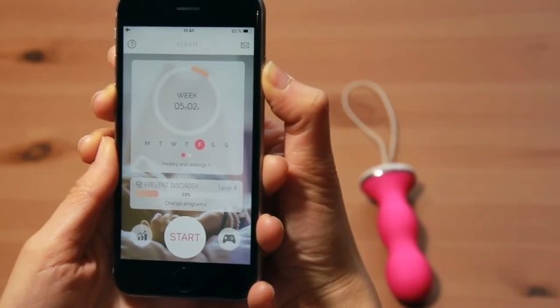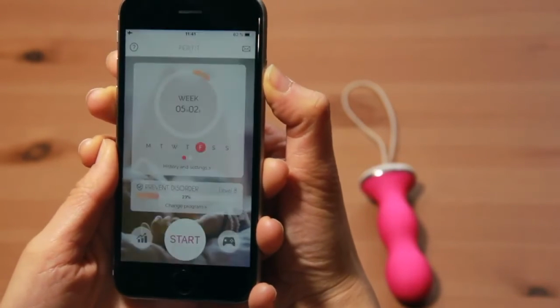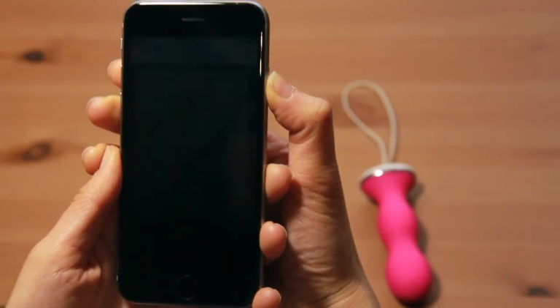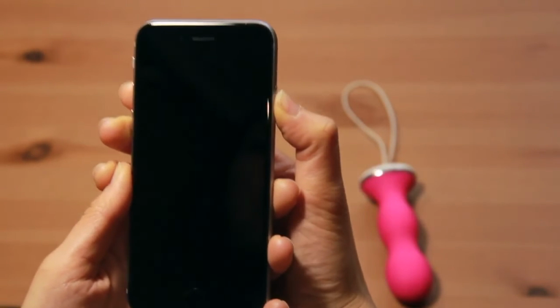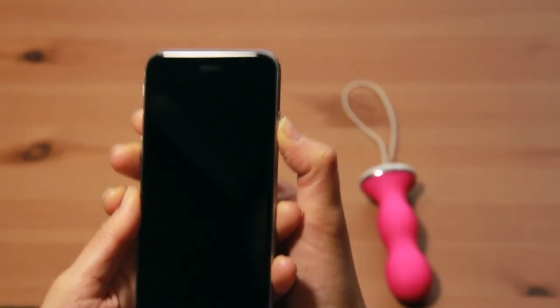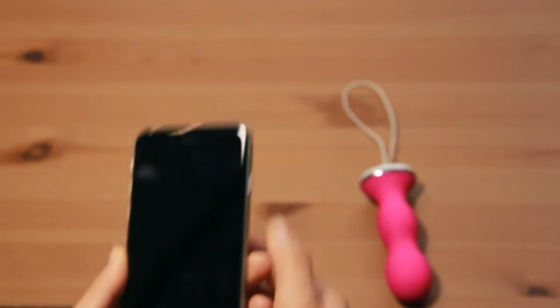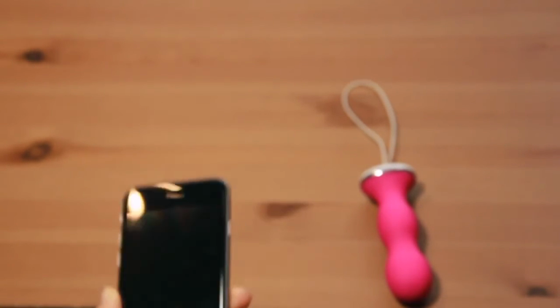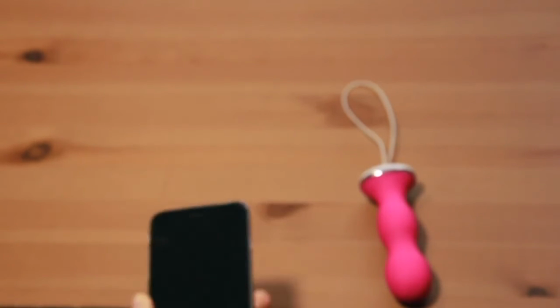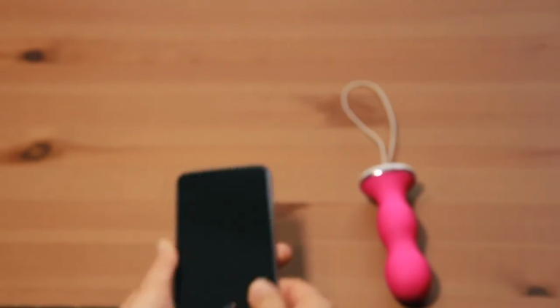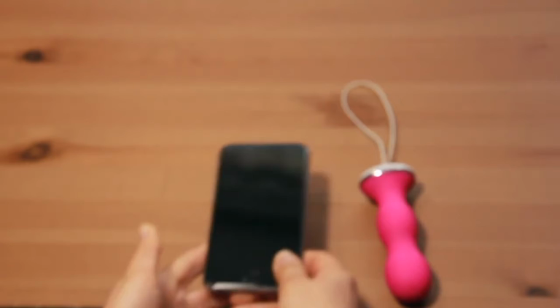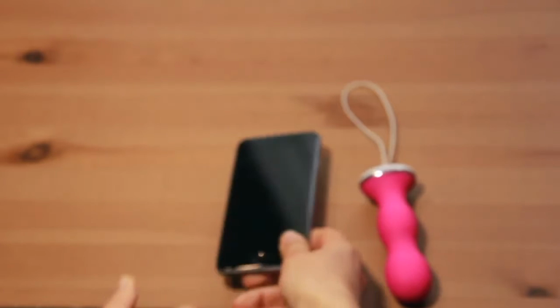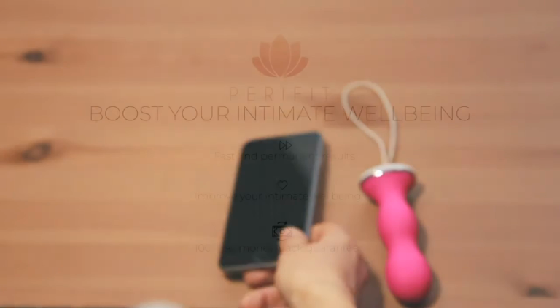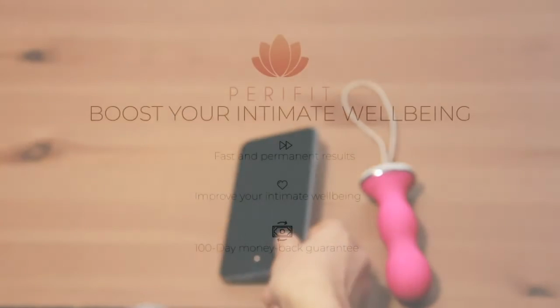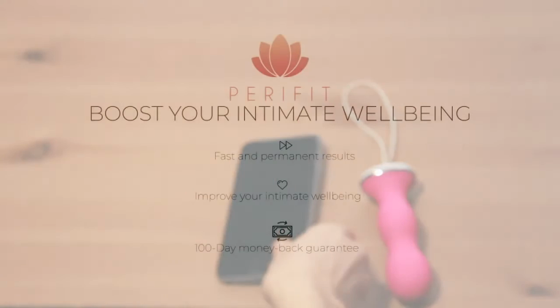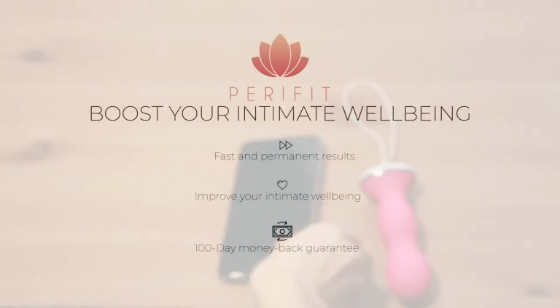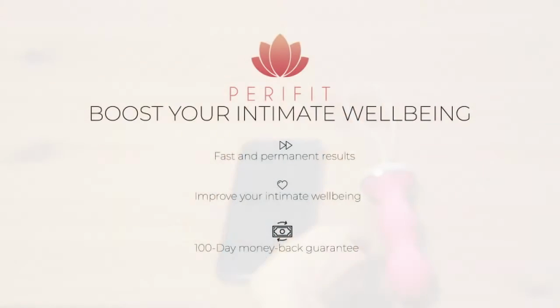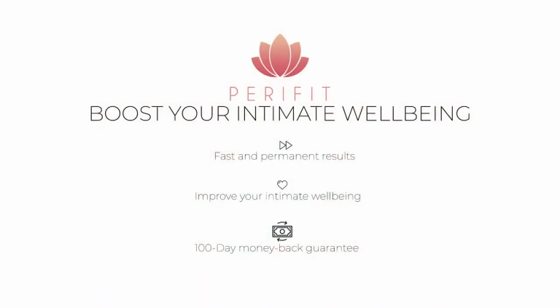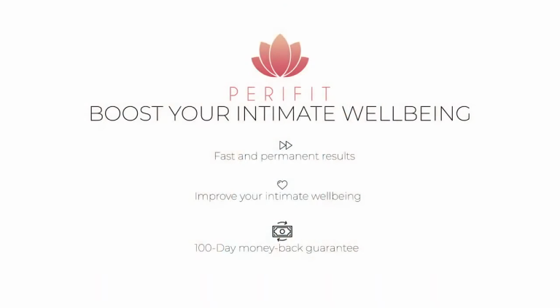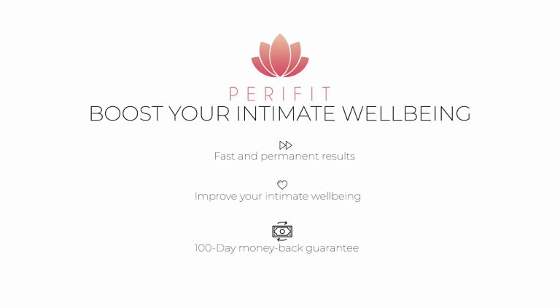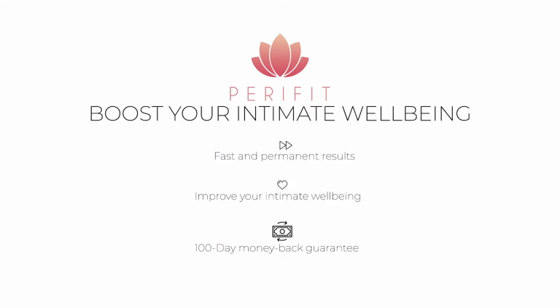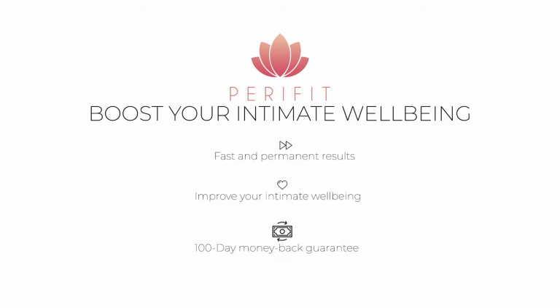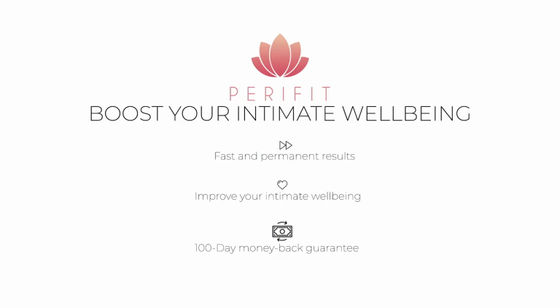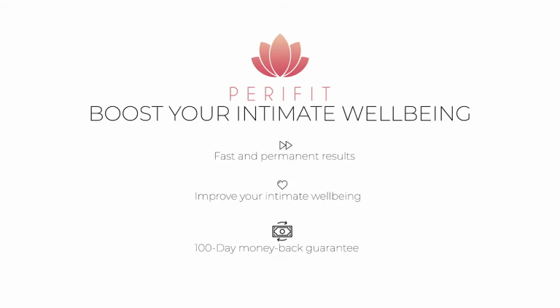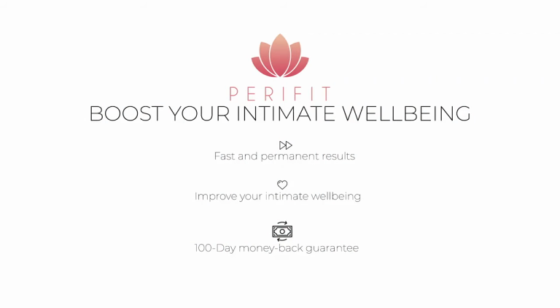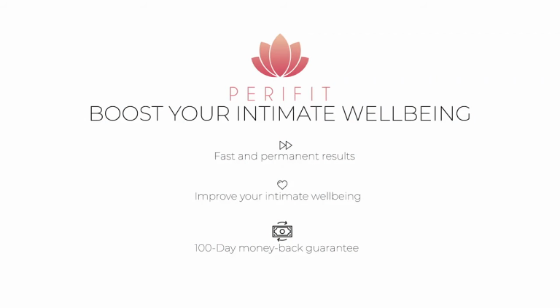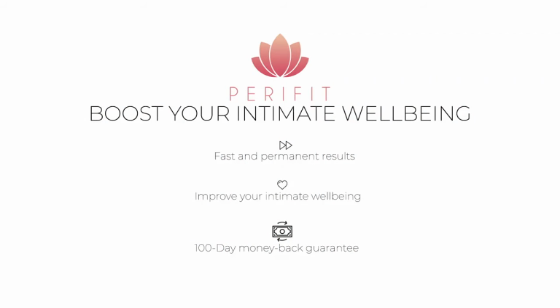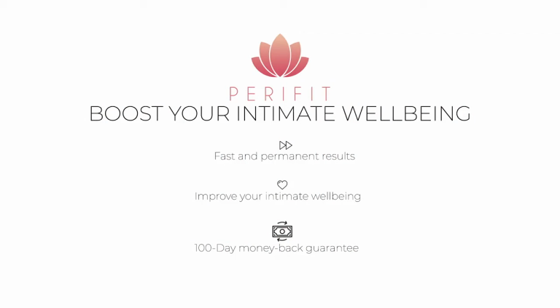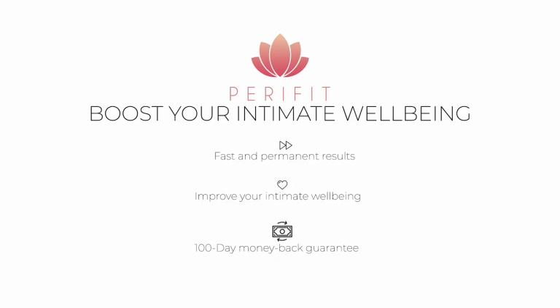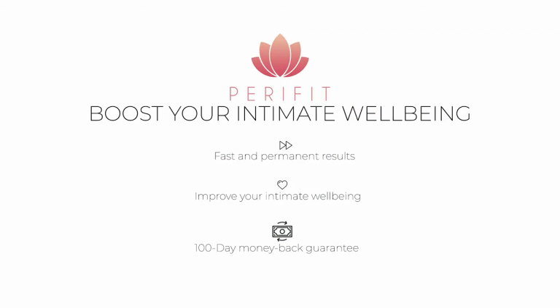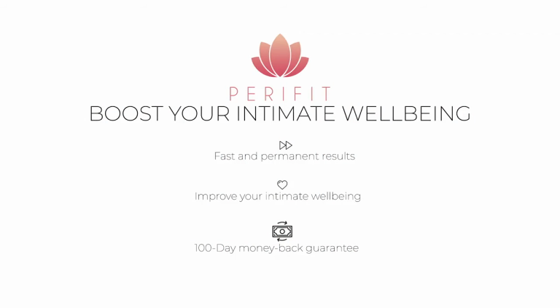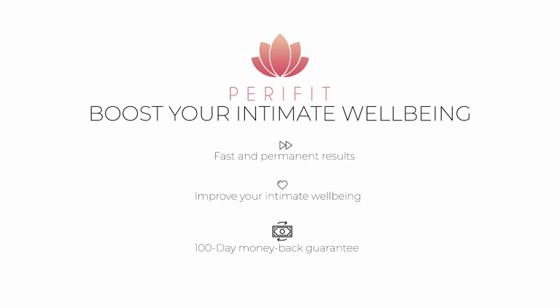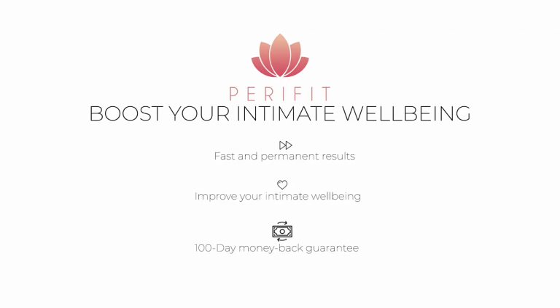Parafeet is the ideal solution if you want to strengthen your perineum quickly. Parafeet — it's up to you.